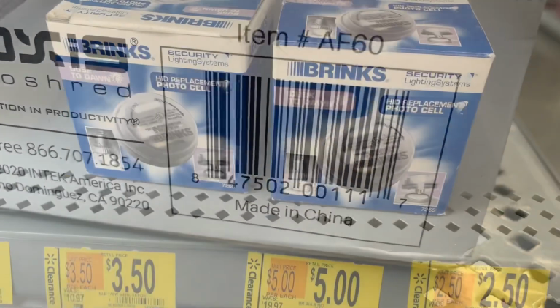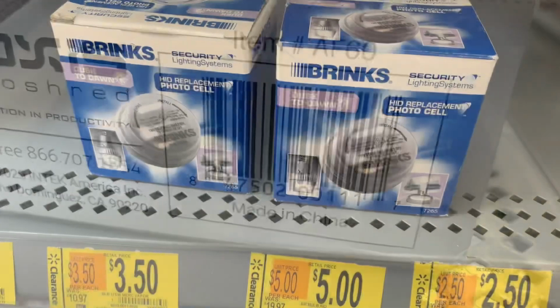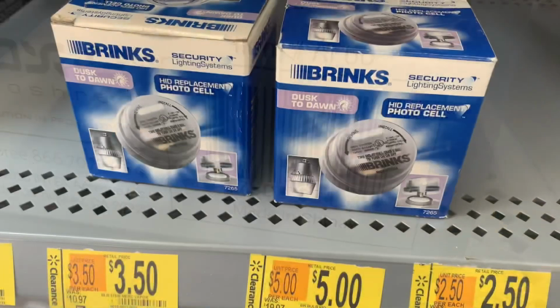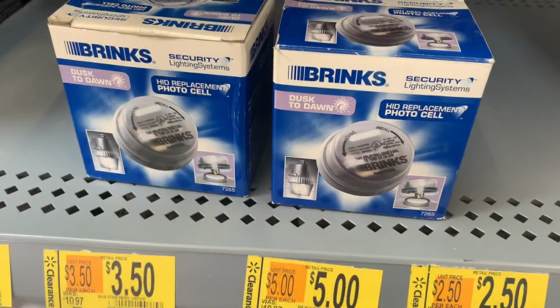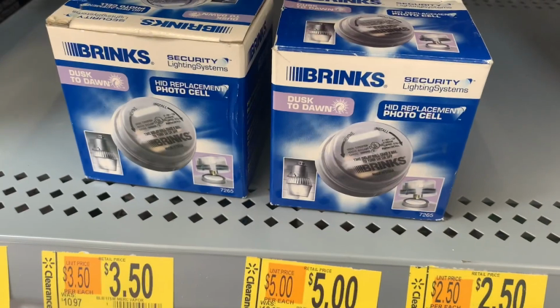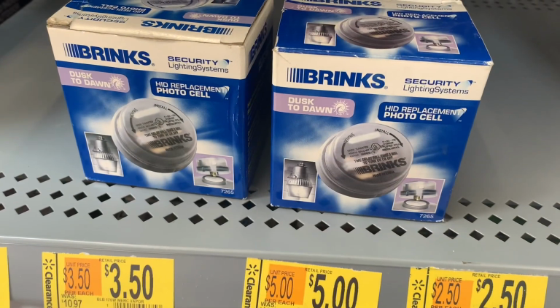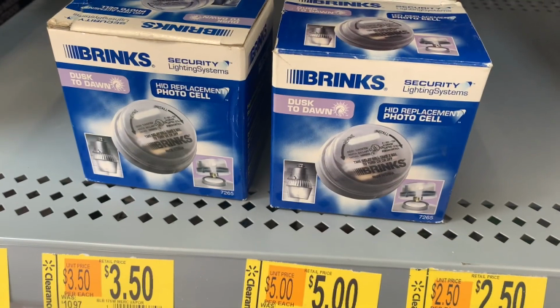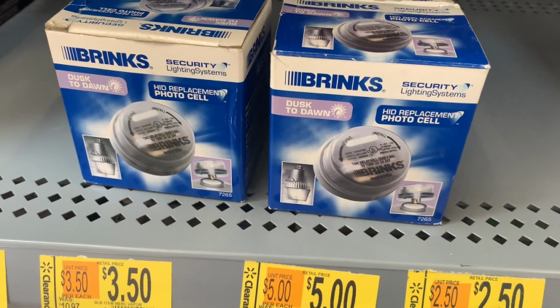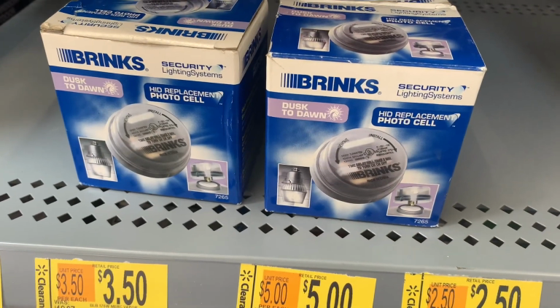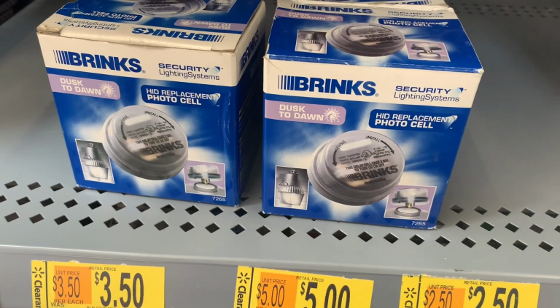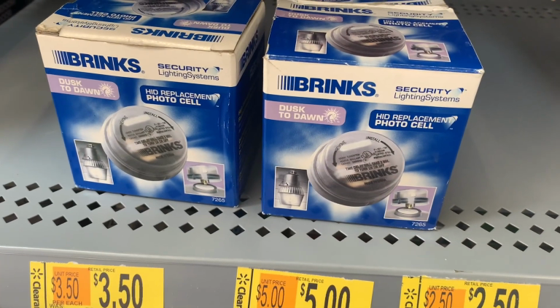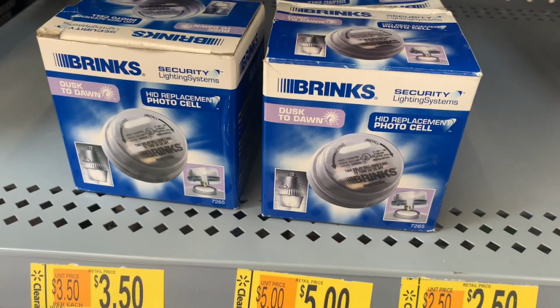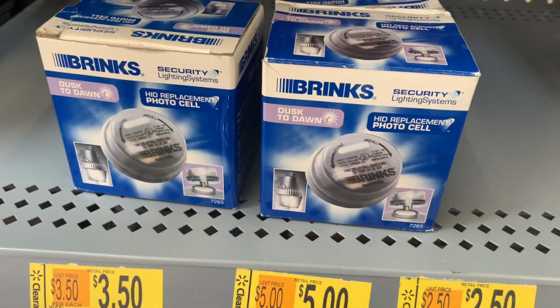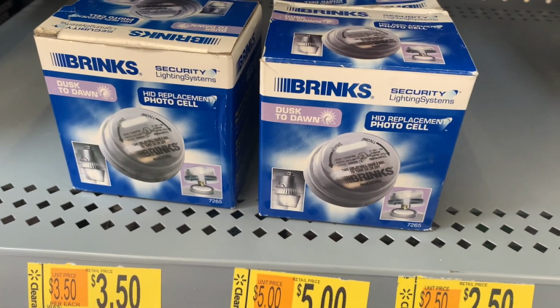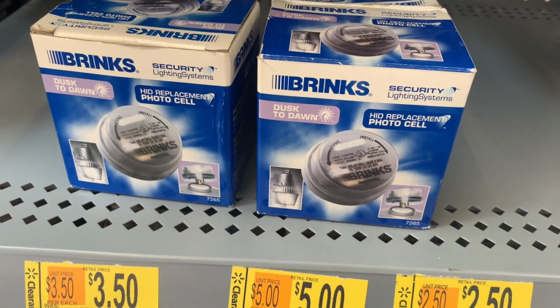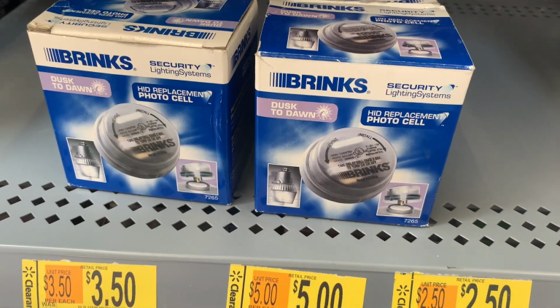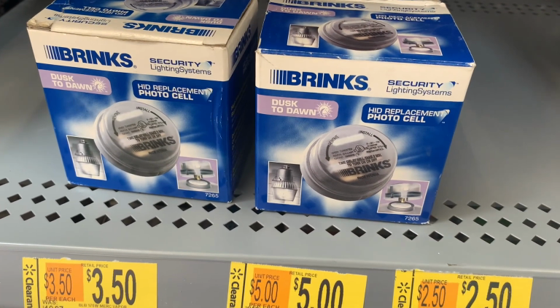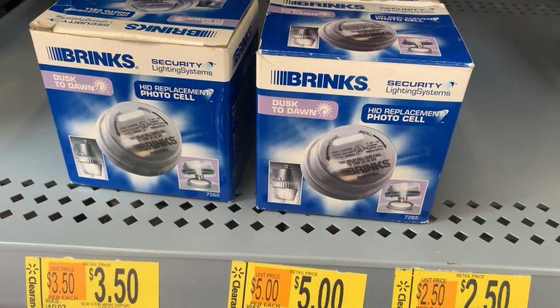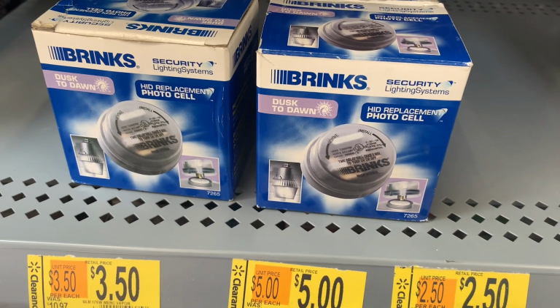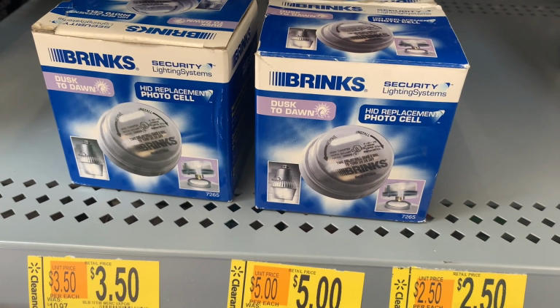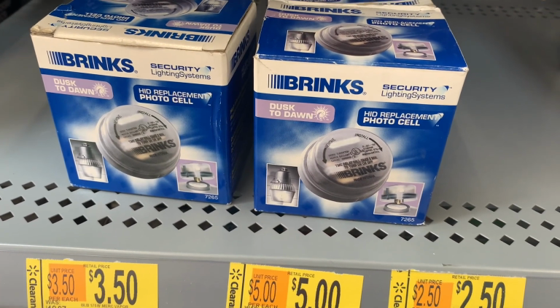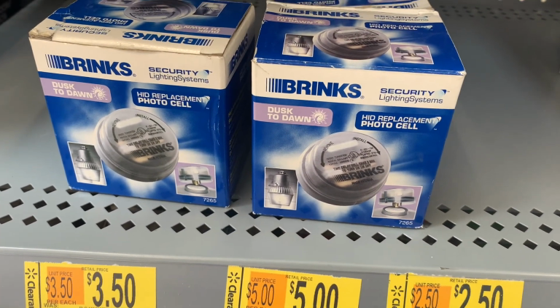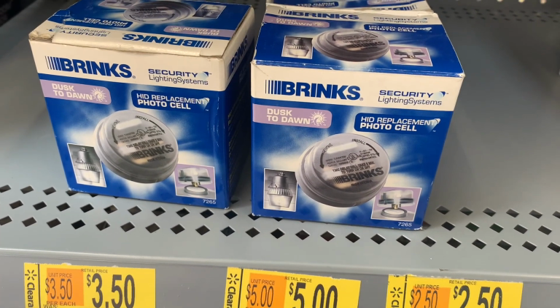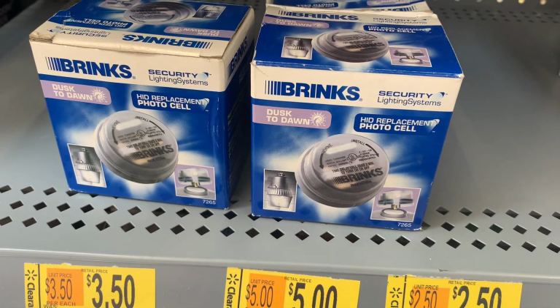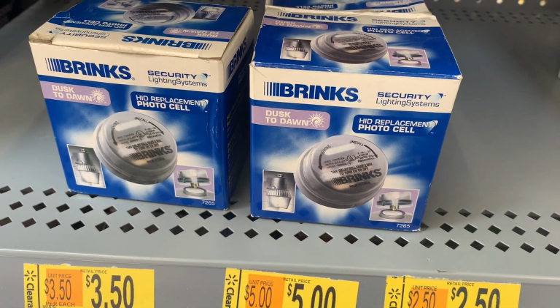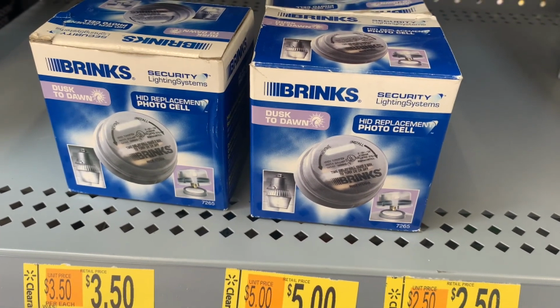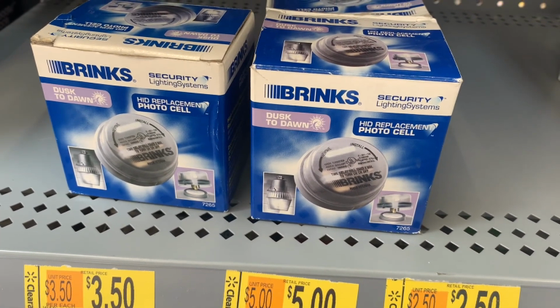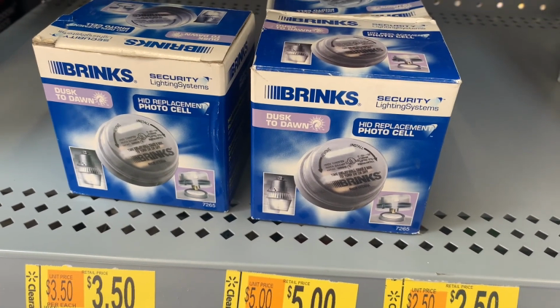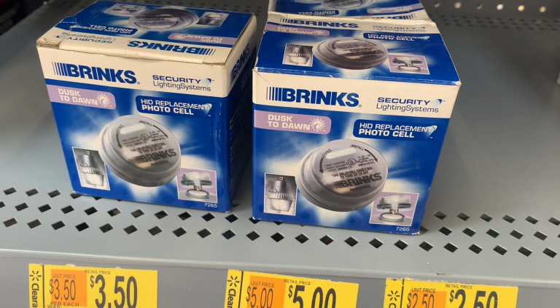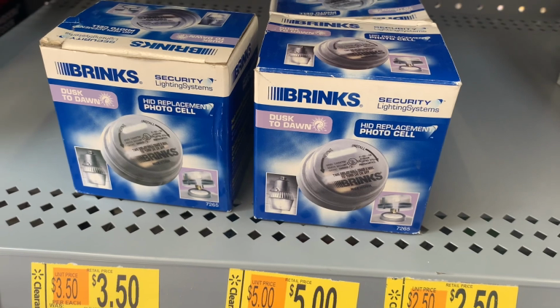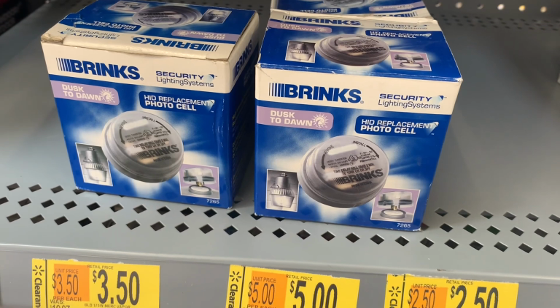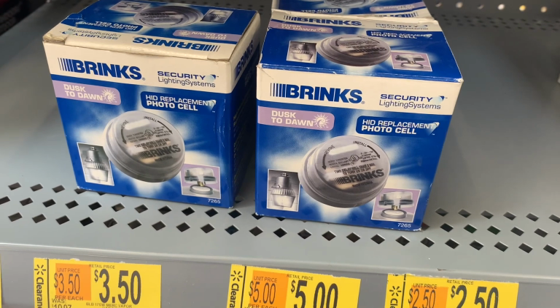They do have these Brinks on clearance as well. Some are going for $2.50, some for $5.00, and some for $3.50. That's not bad at all.